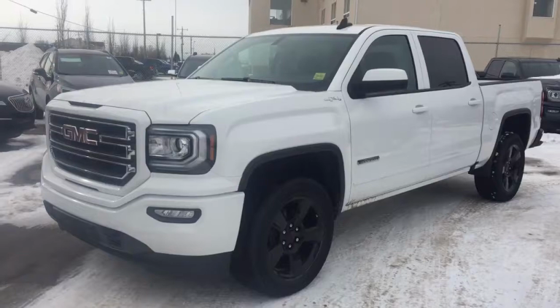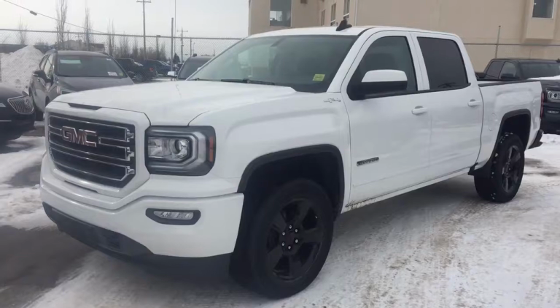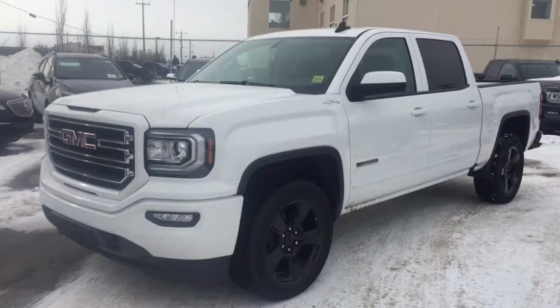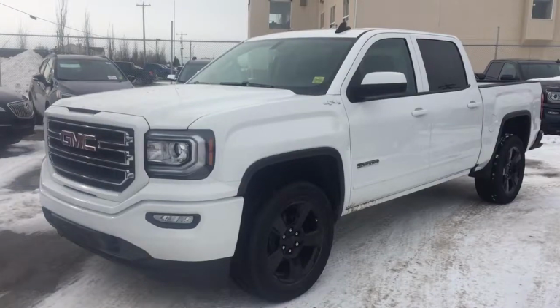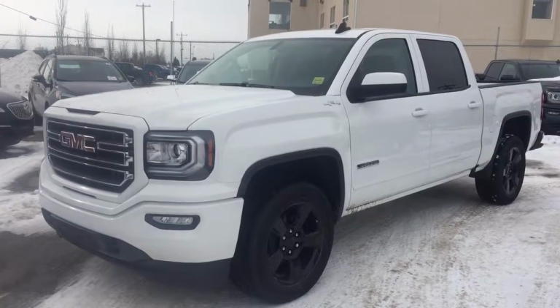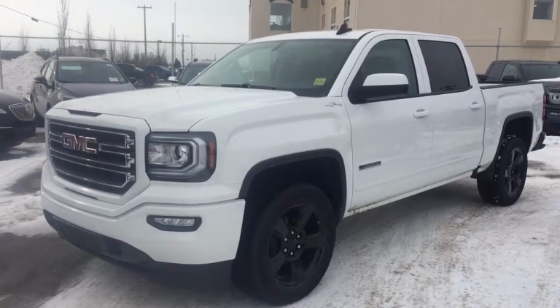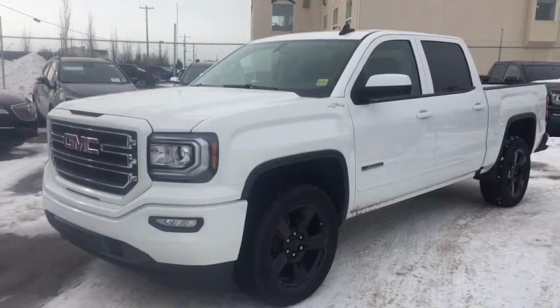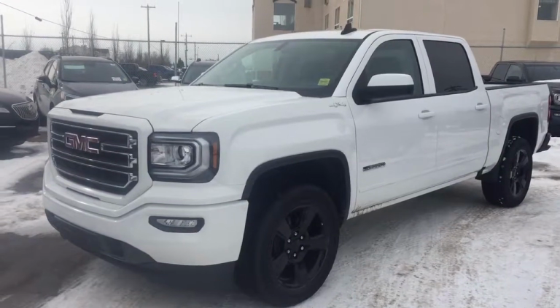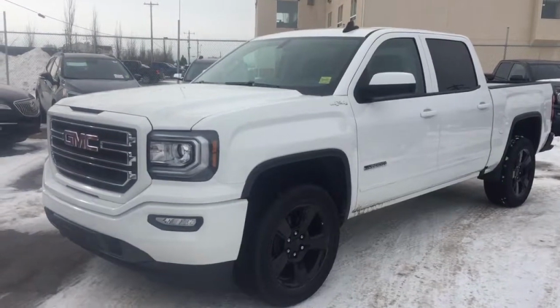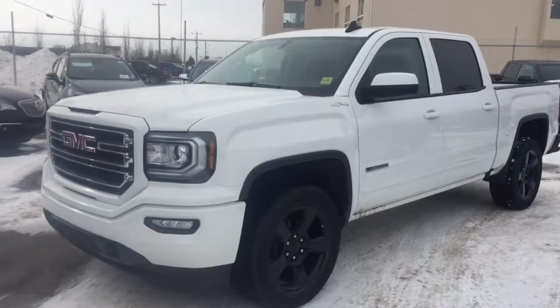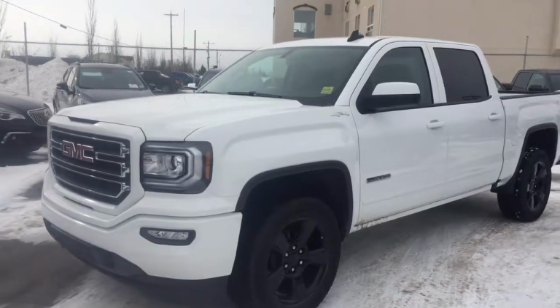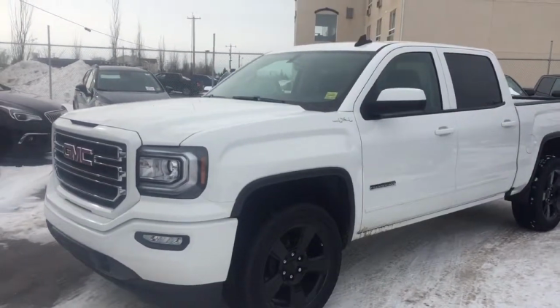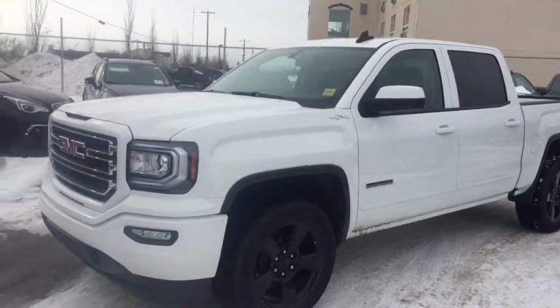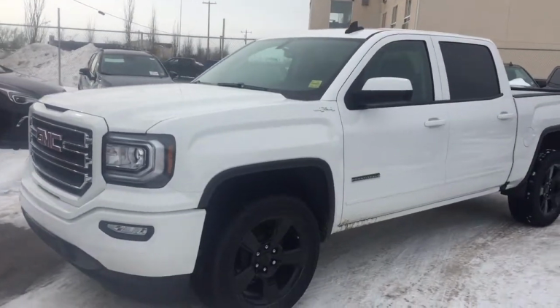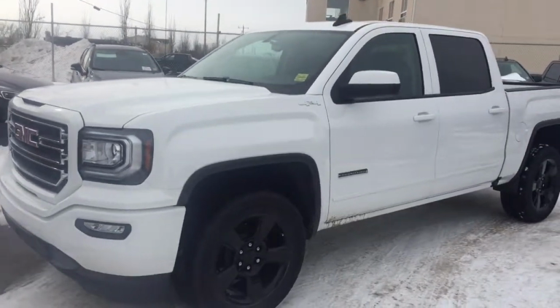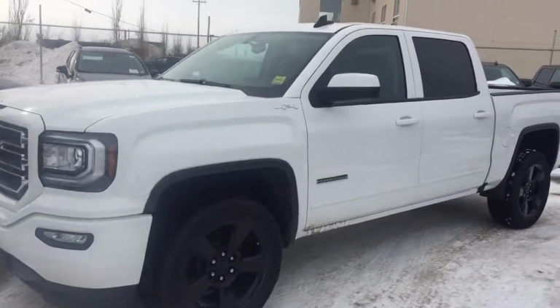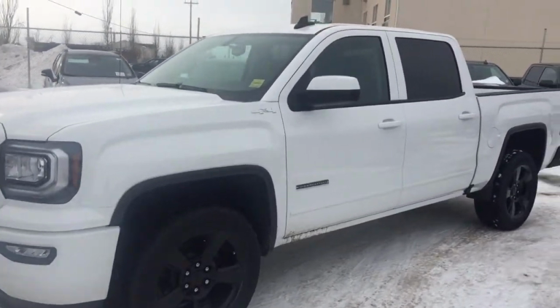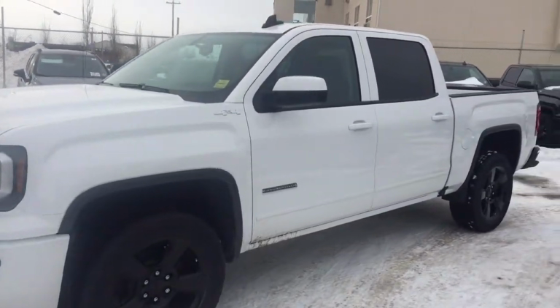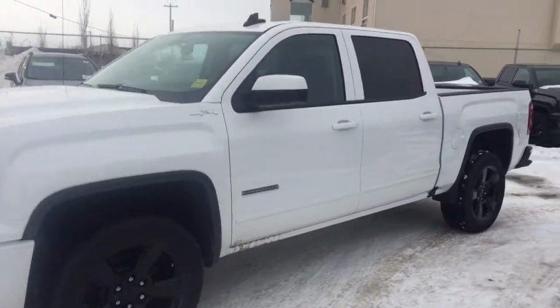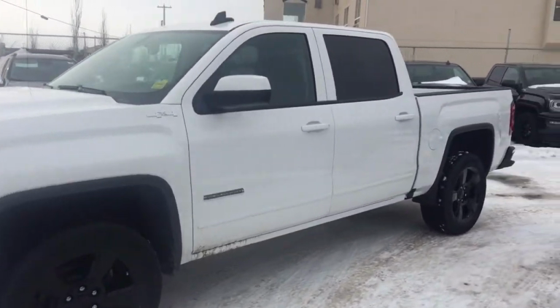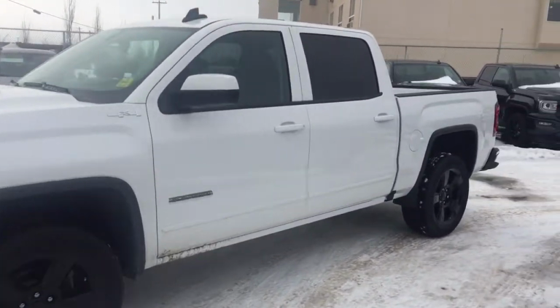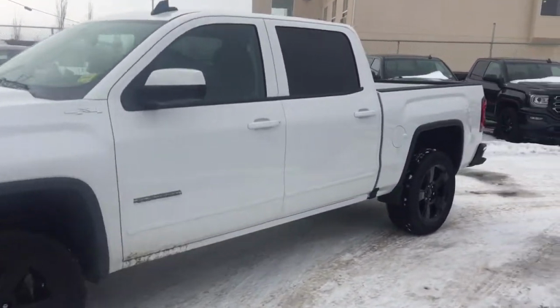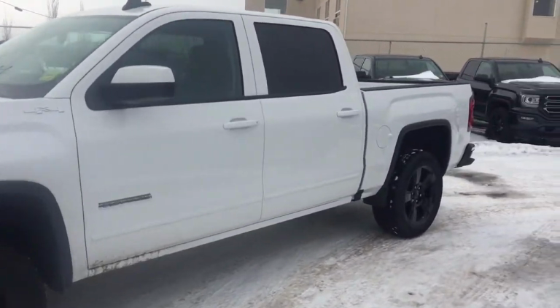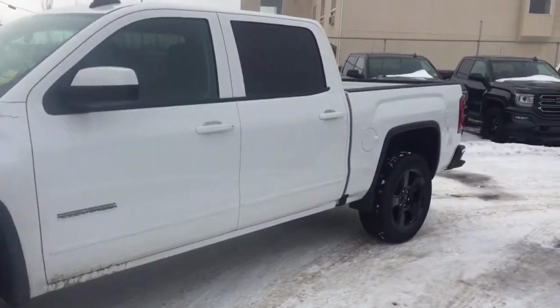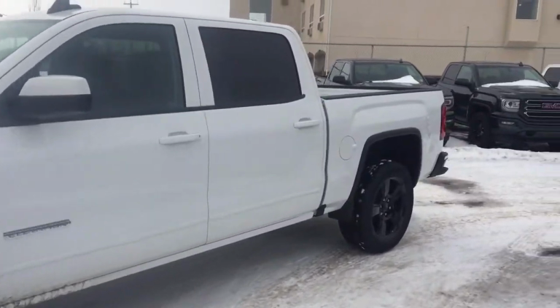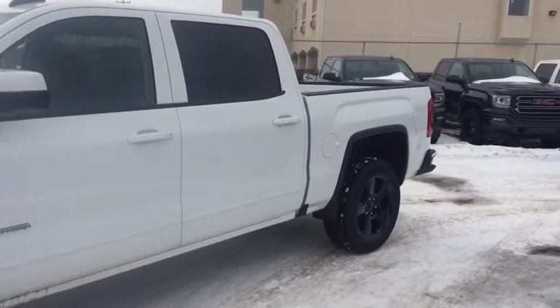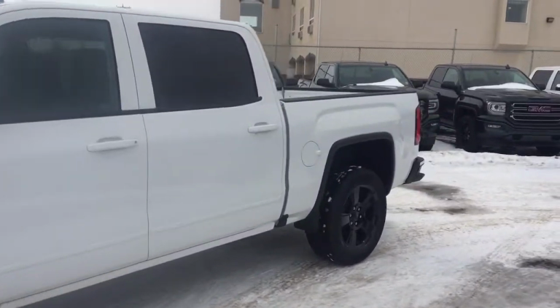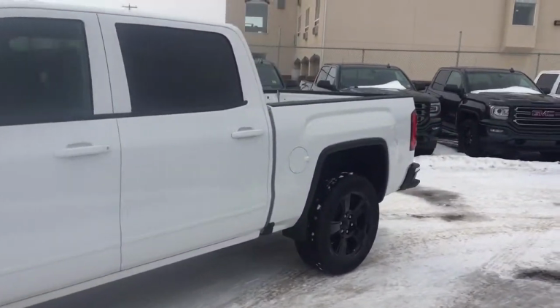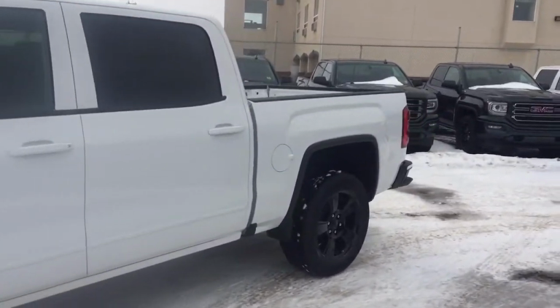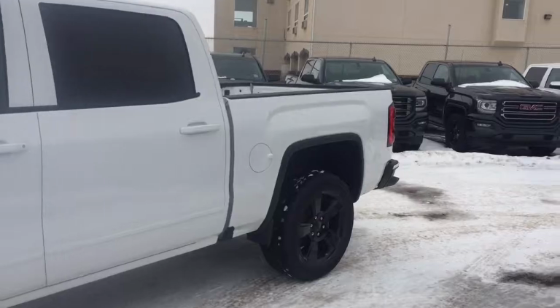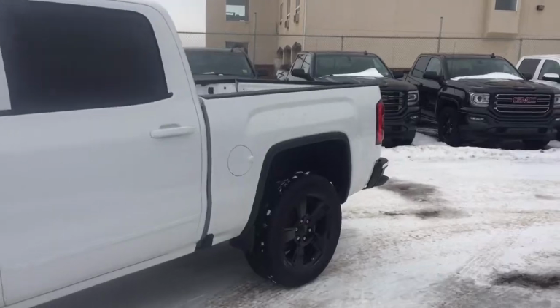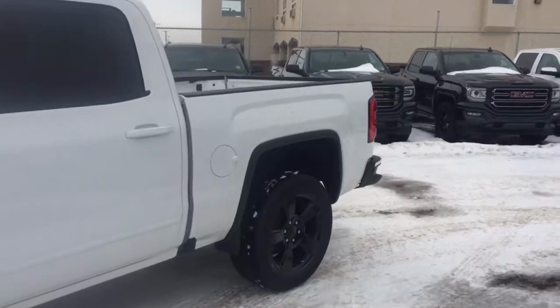Welcome to Davis Chevrolet. This is the 2017 GMC Sierra in the color white.